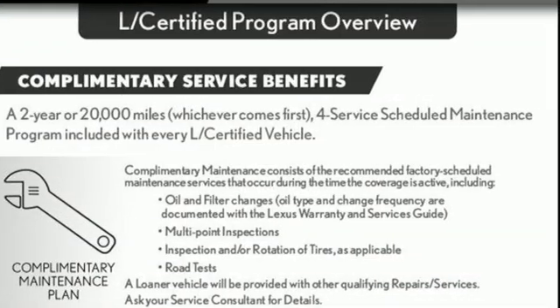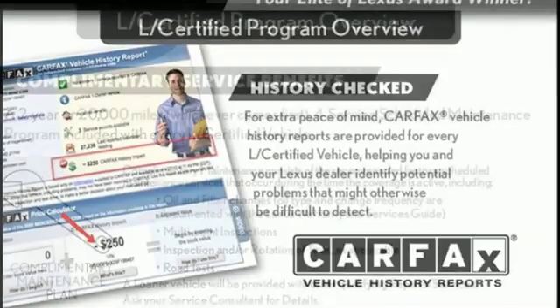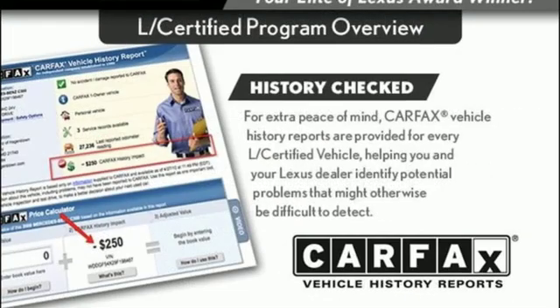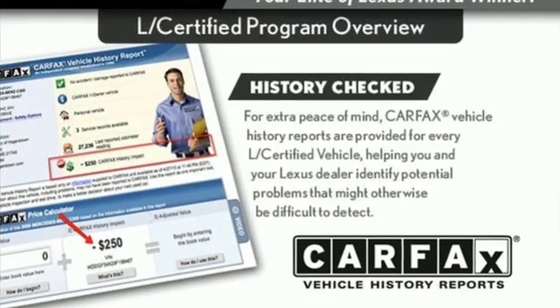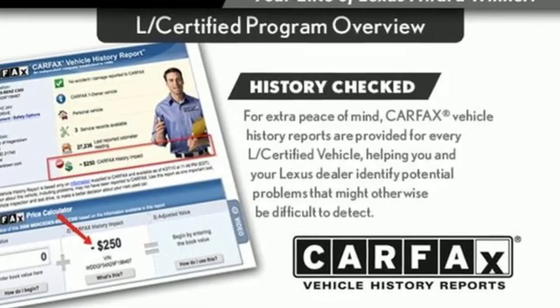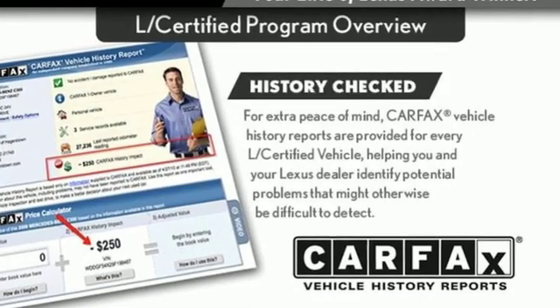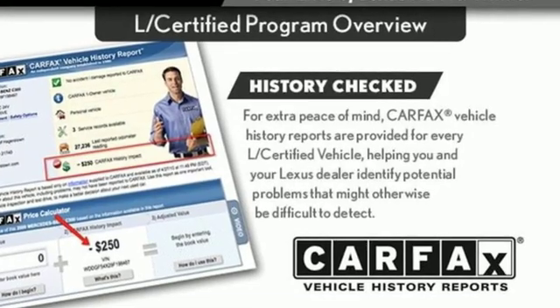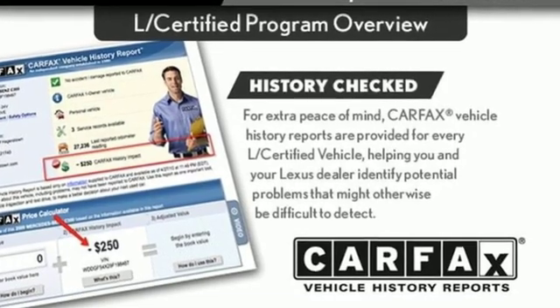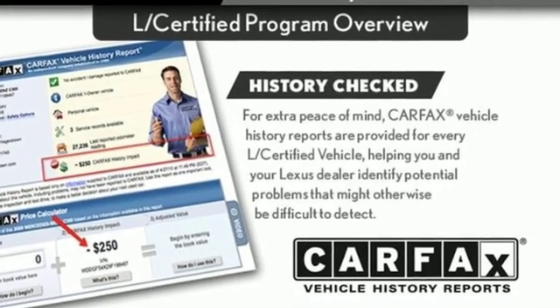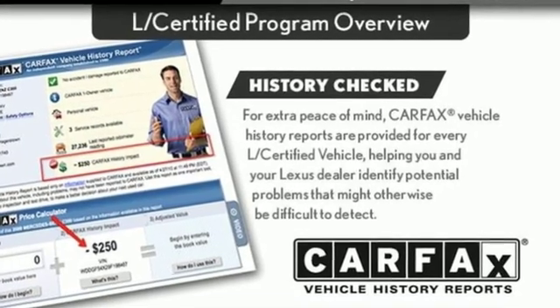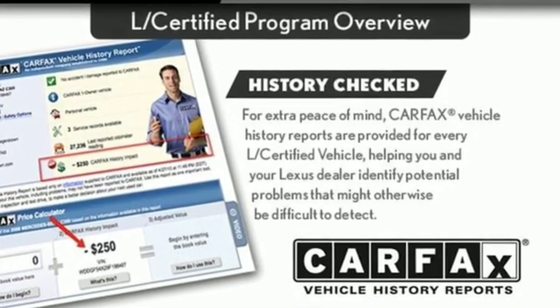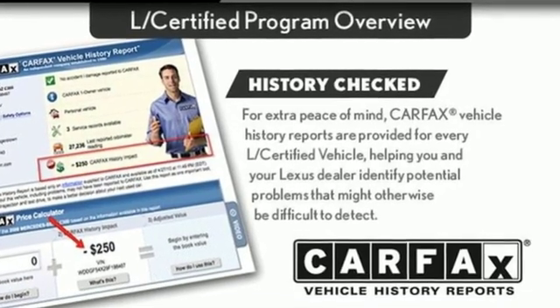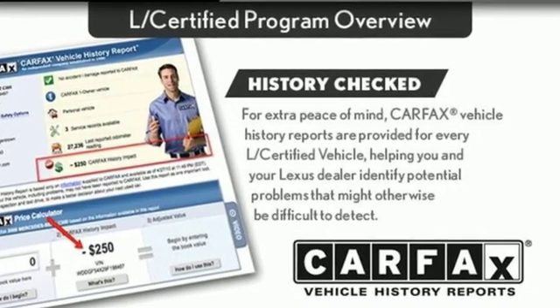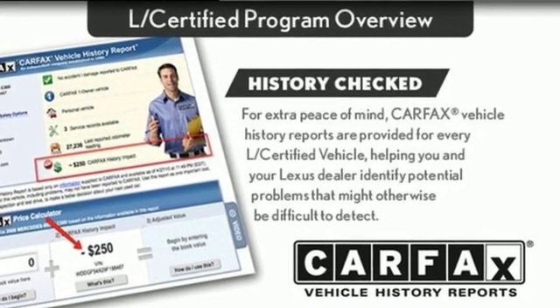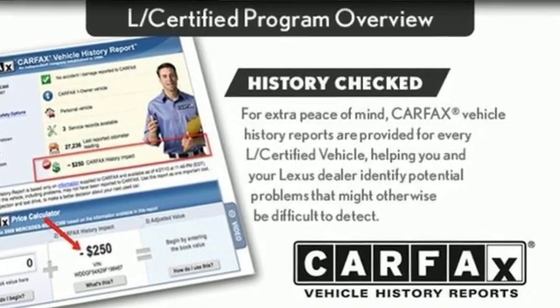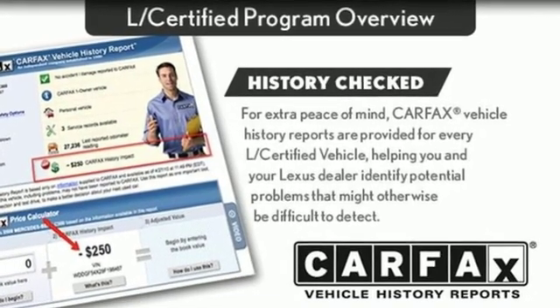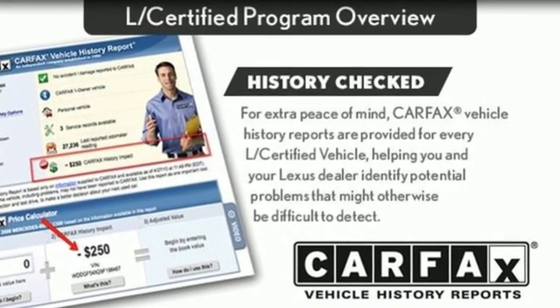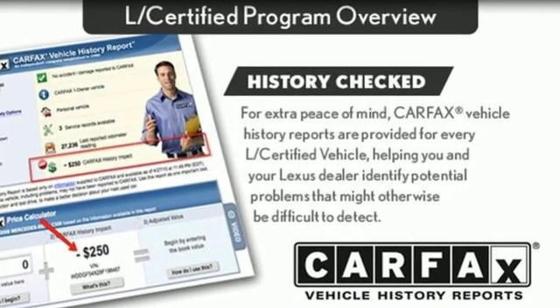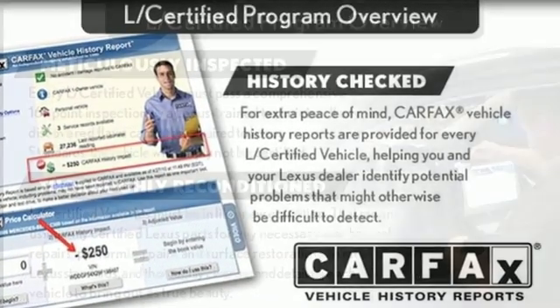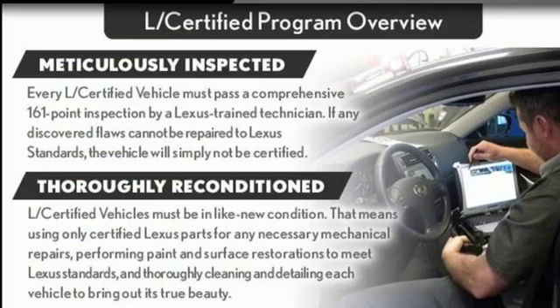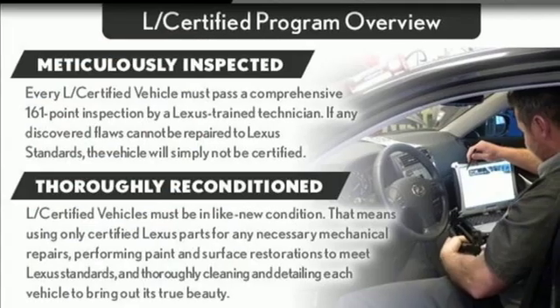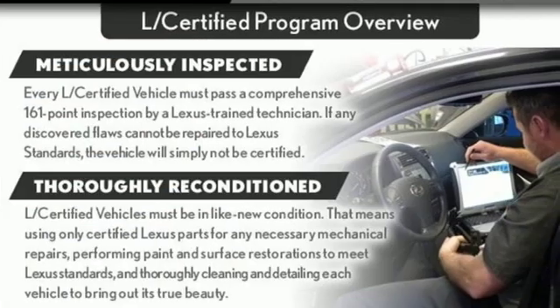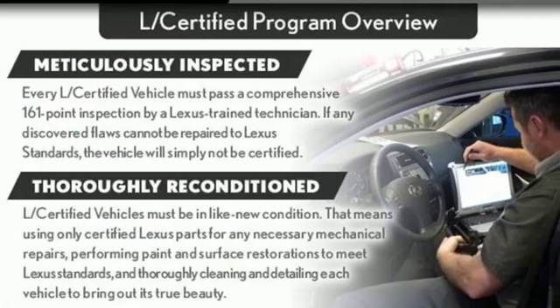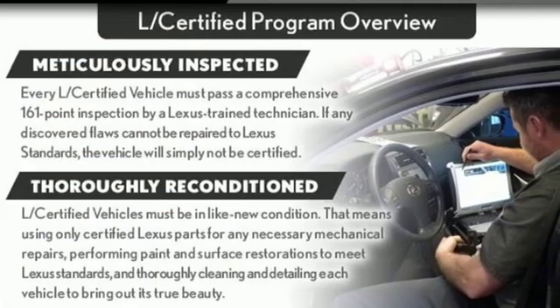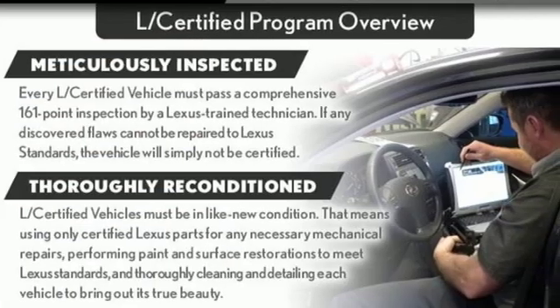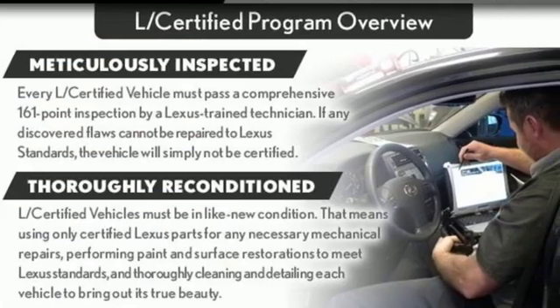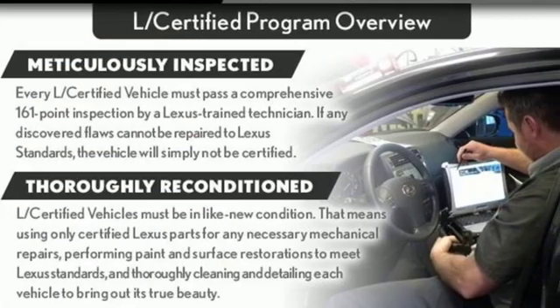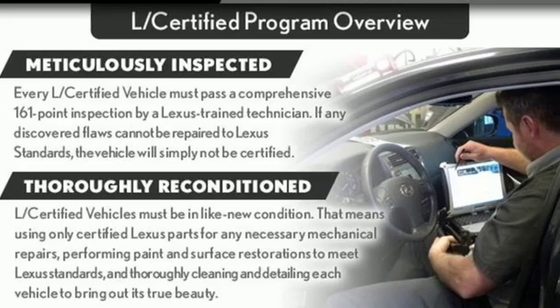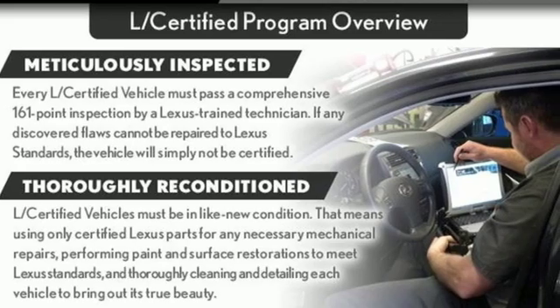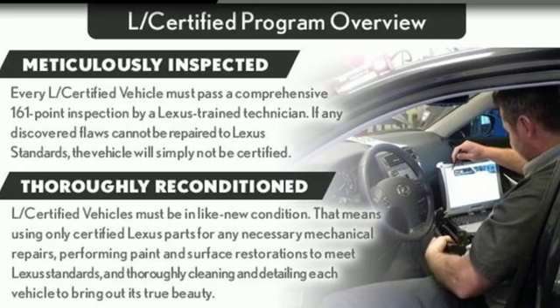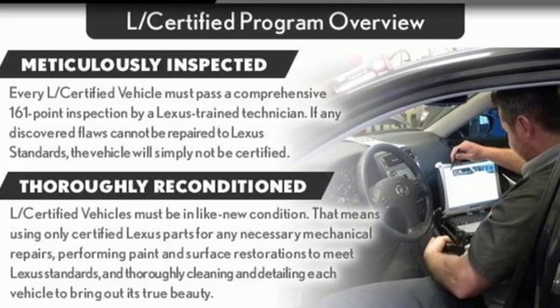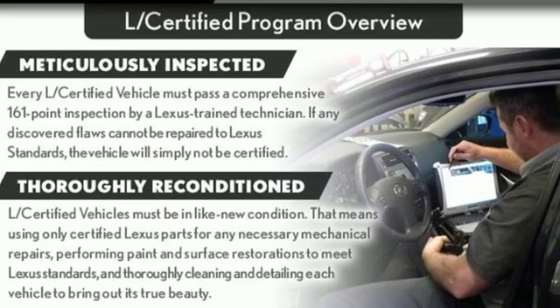MotorTrend writes, our big takeaway is that the NX200T feels plenty powerful. Lexus — performance in every detail.